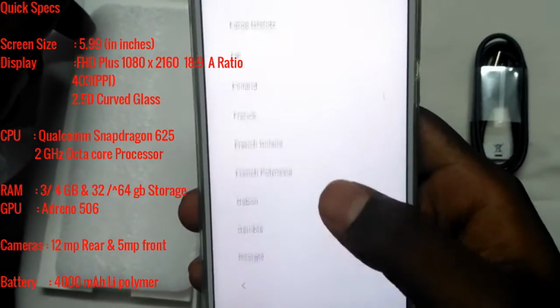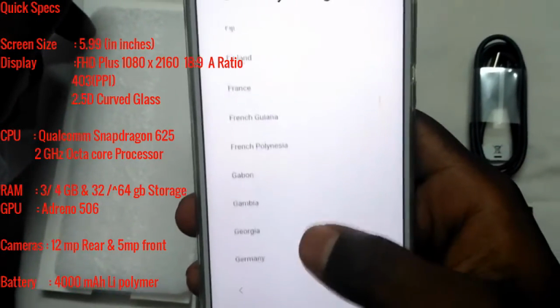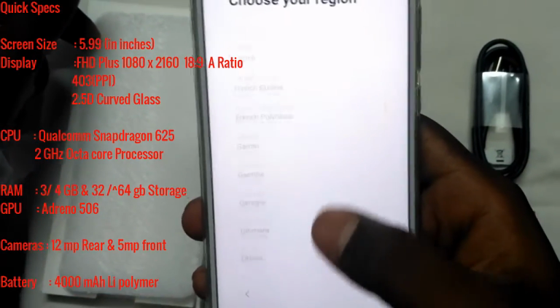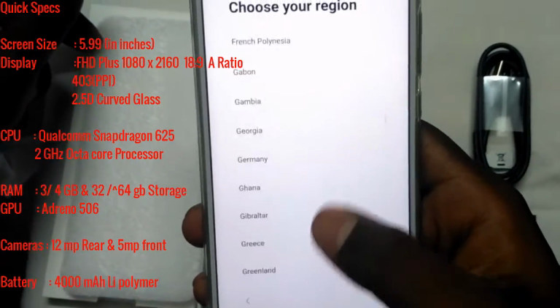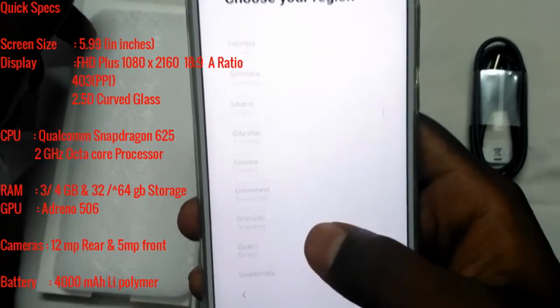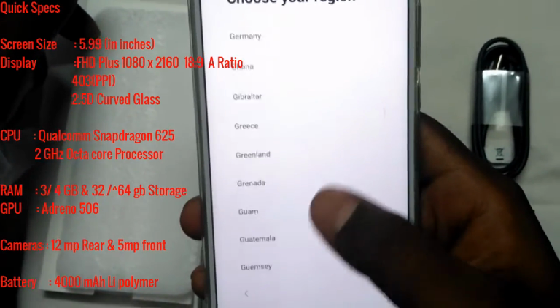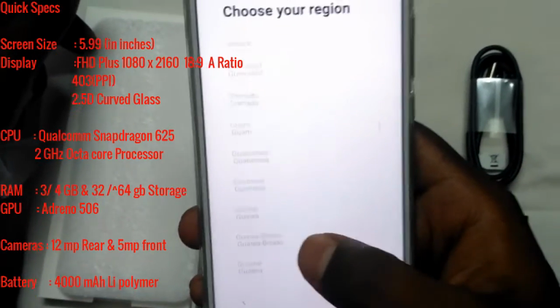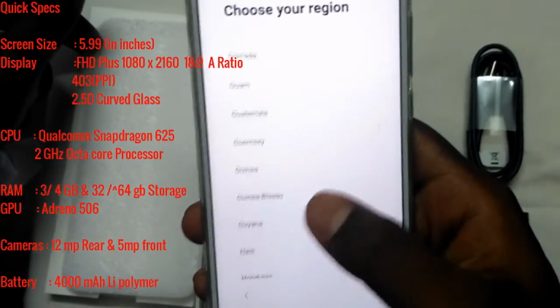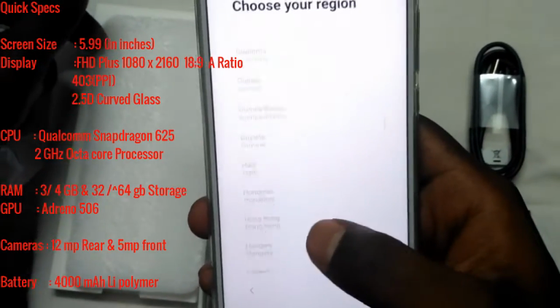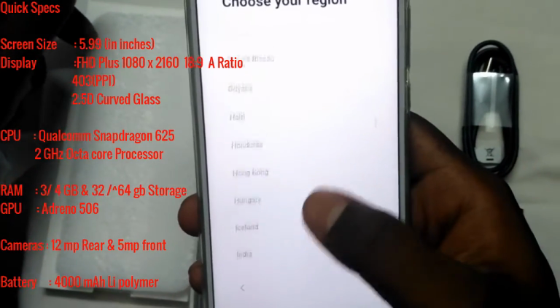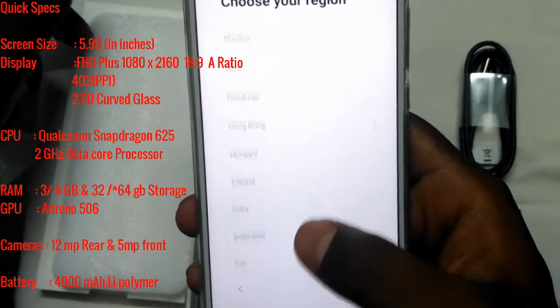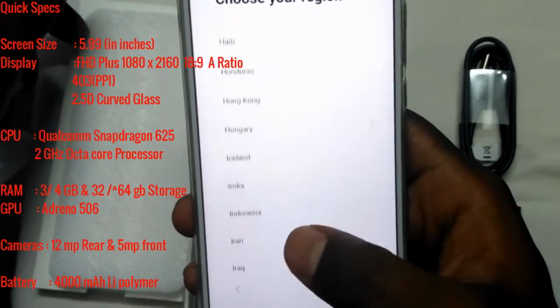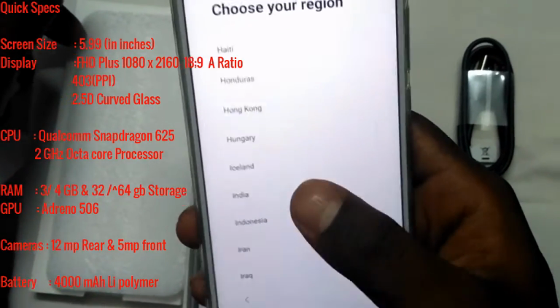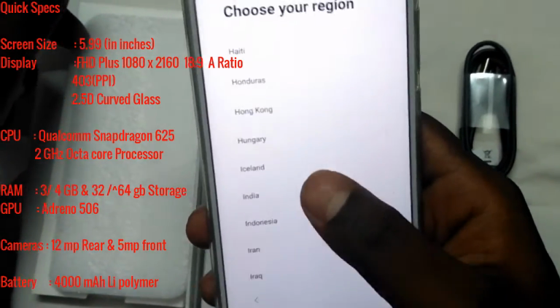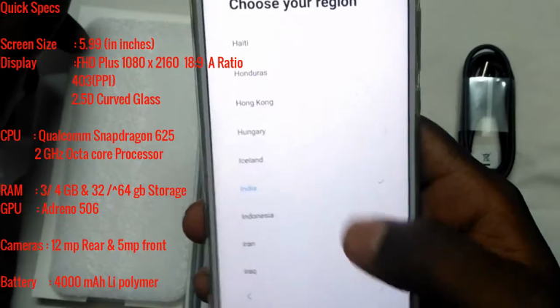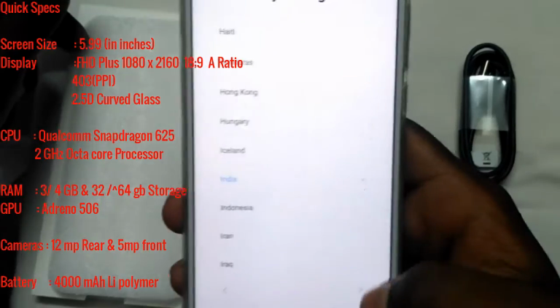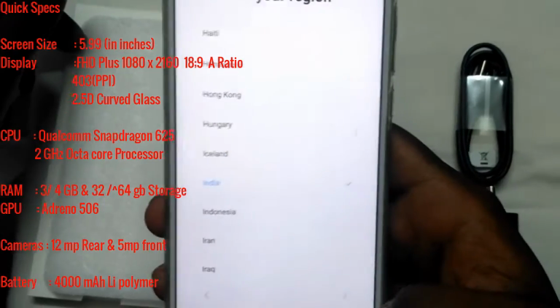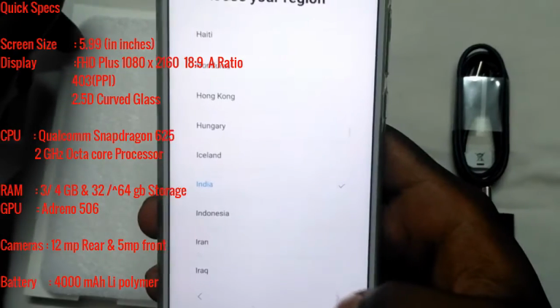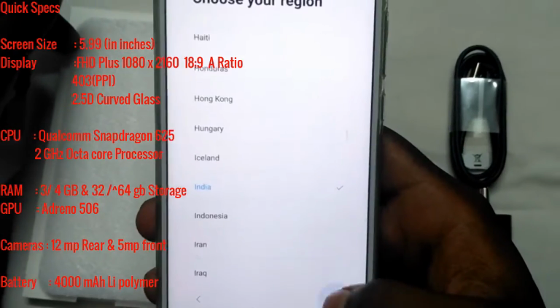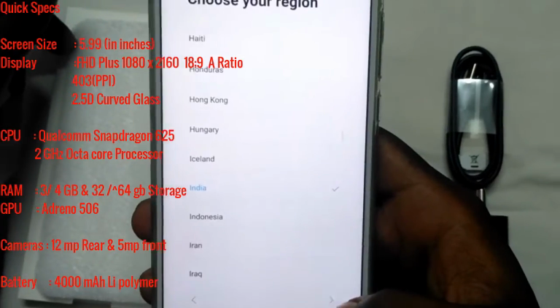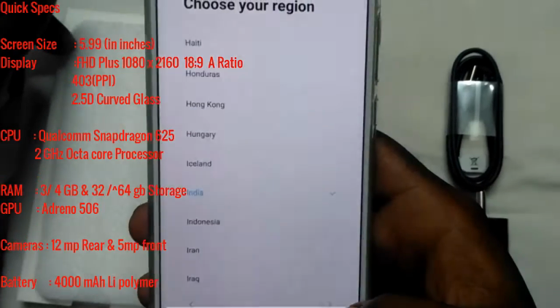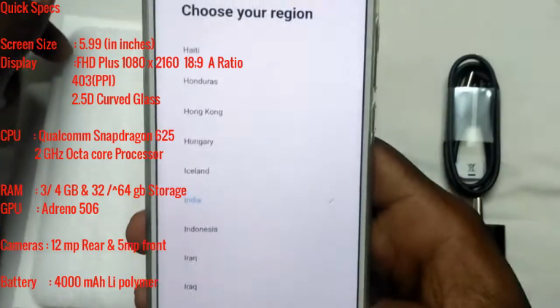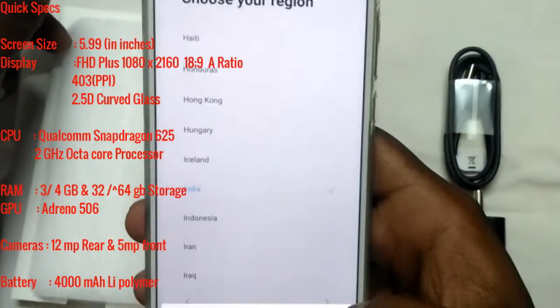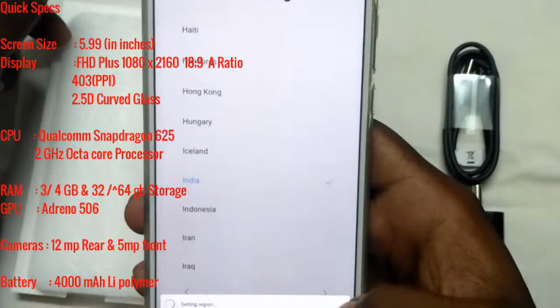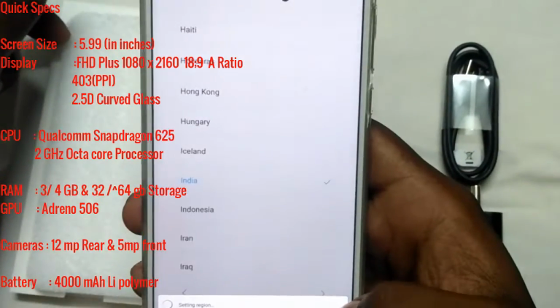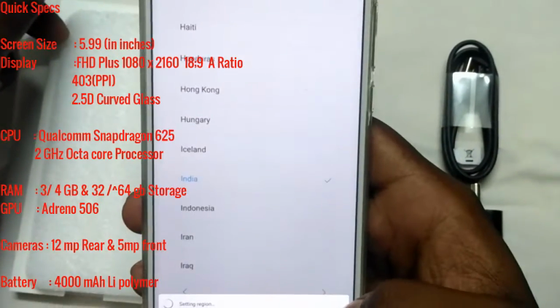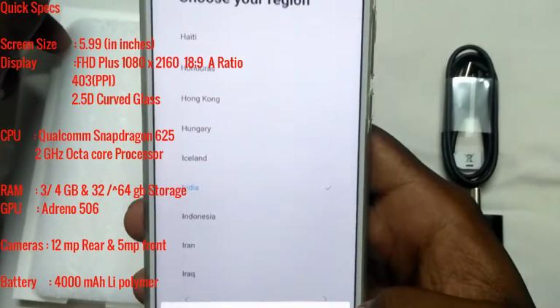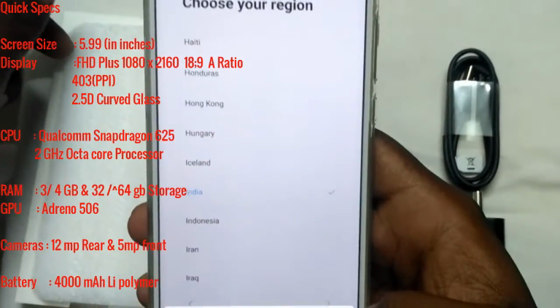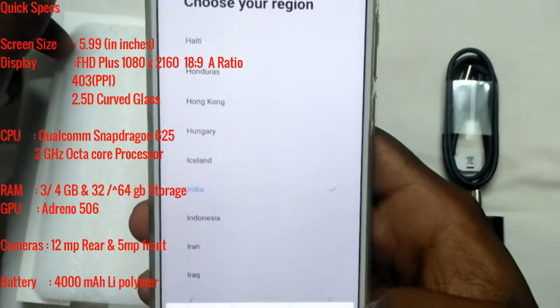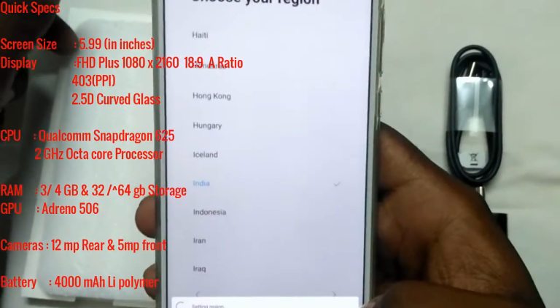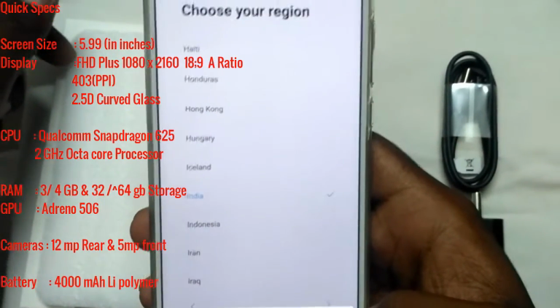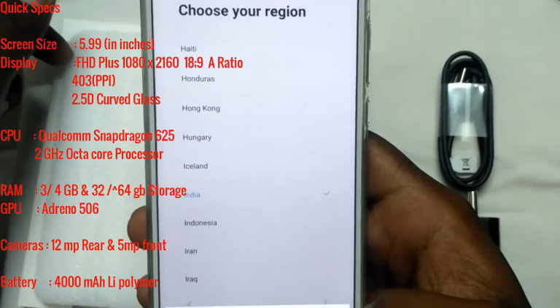Cameras include a 12MP rear camera and a 5MP front camera. Battery is a 4000mAh lithium polymer battery.